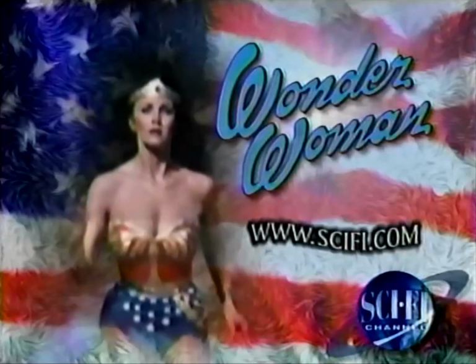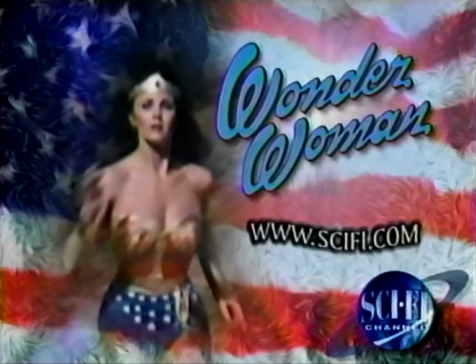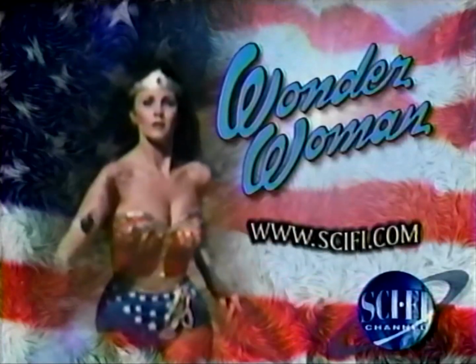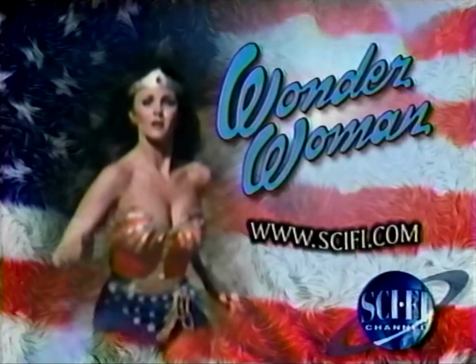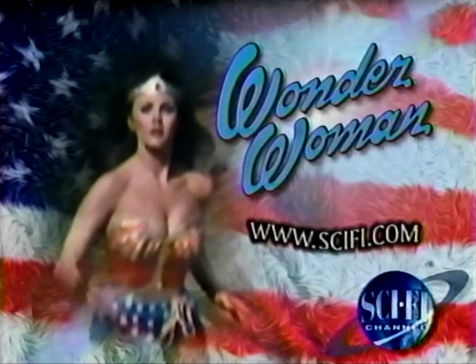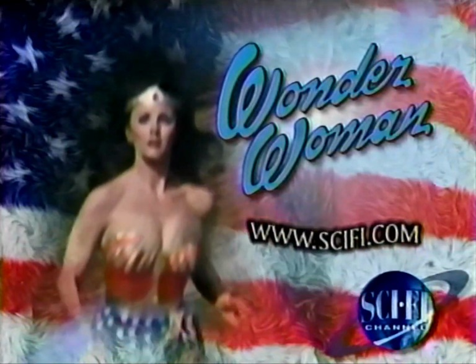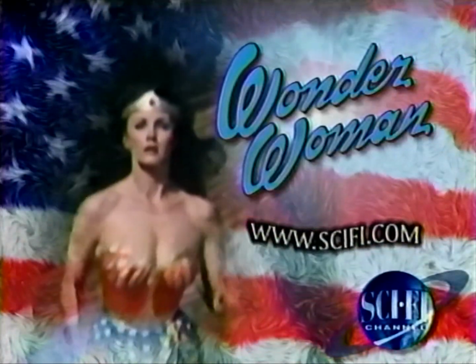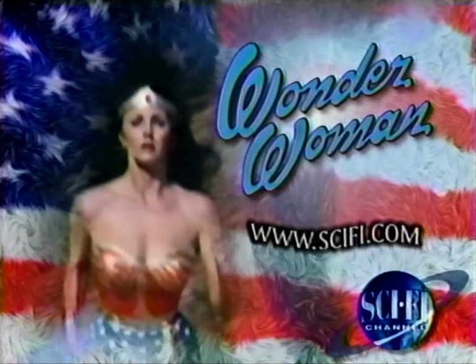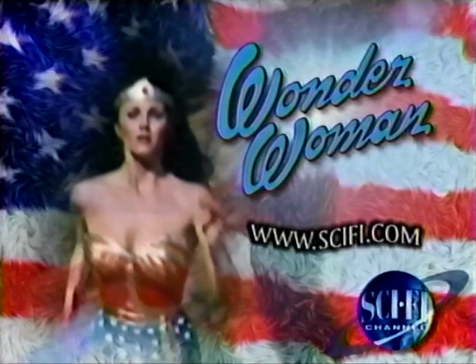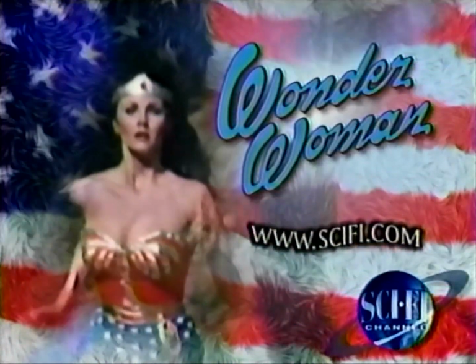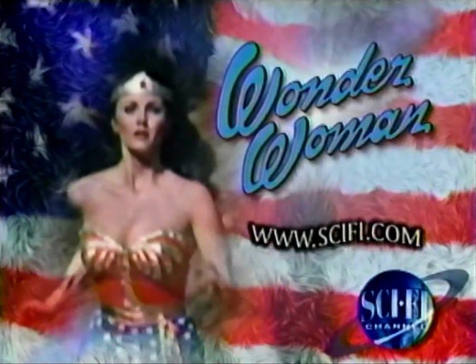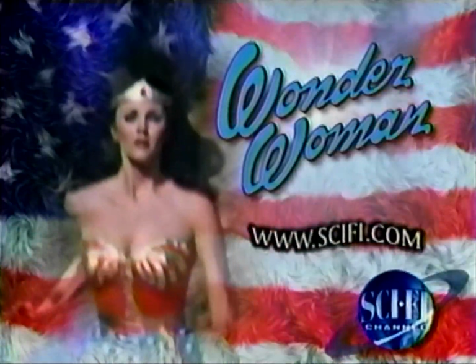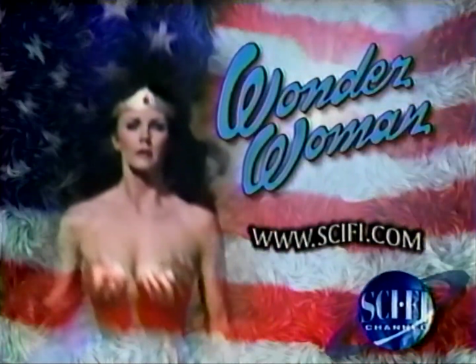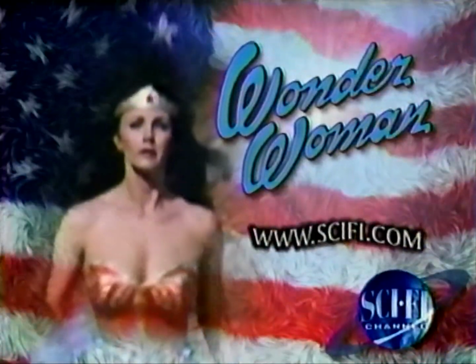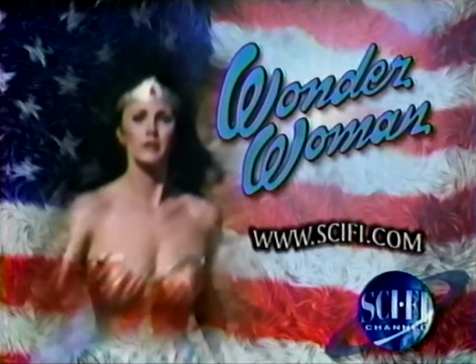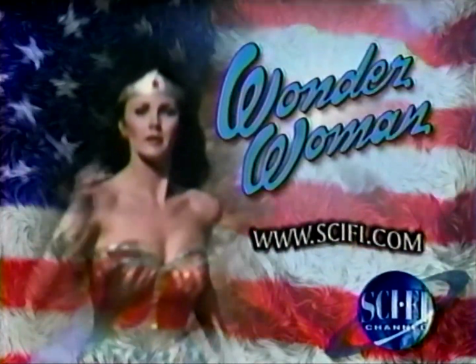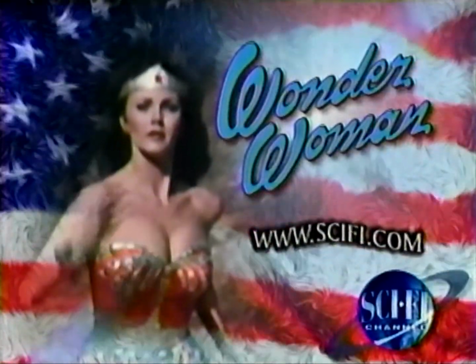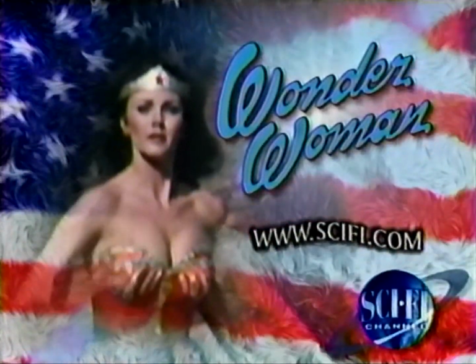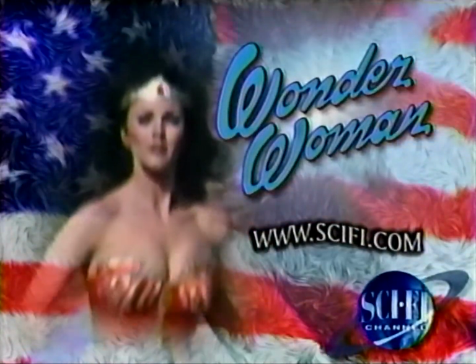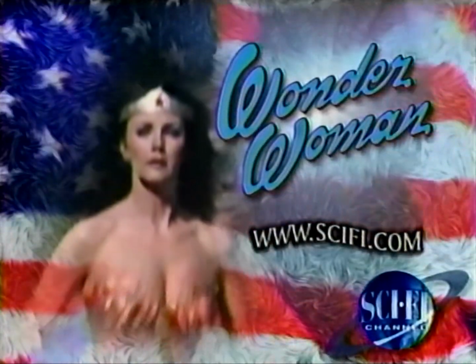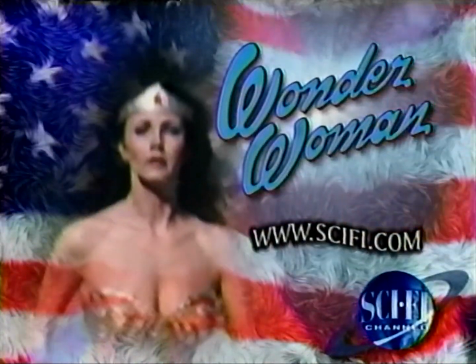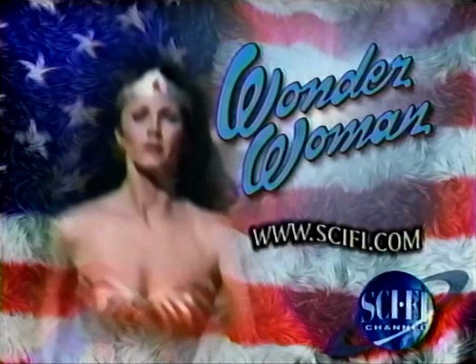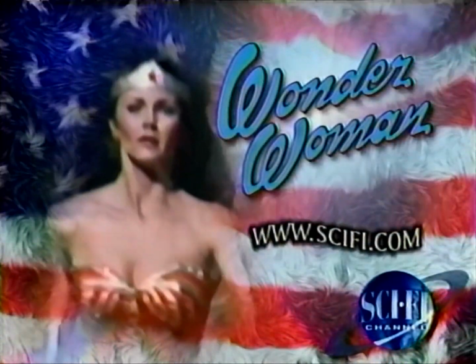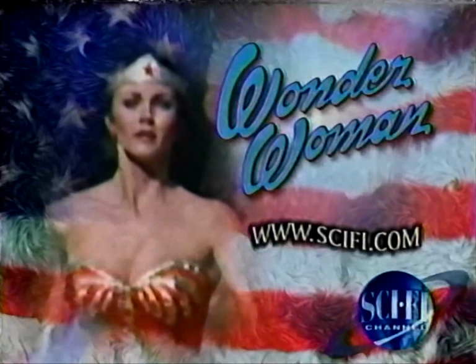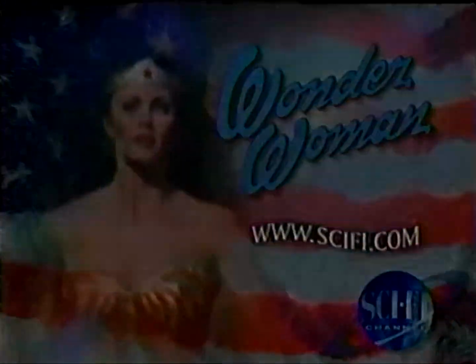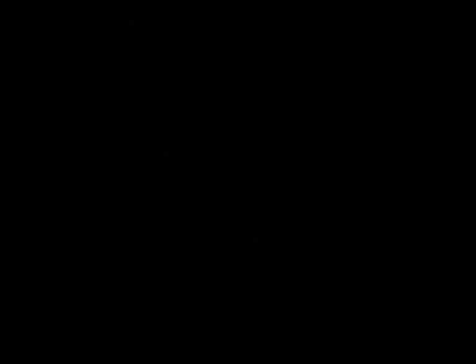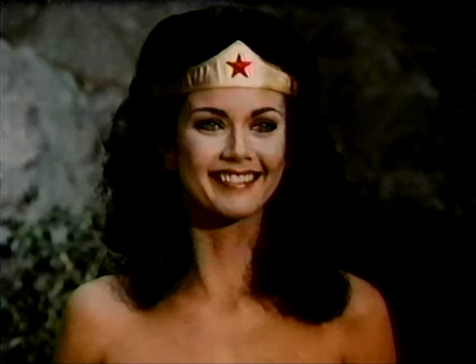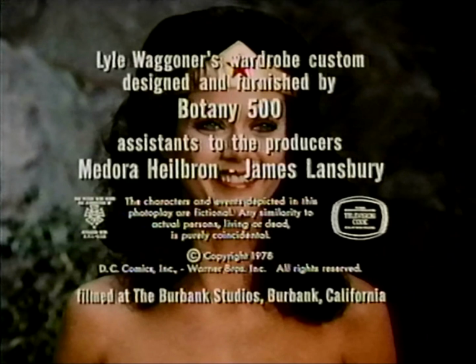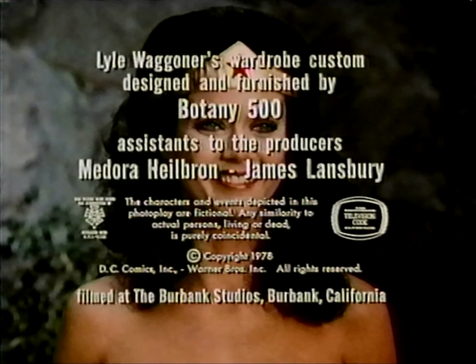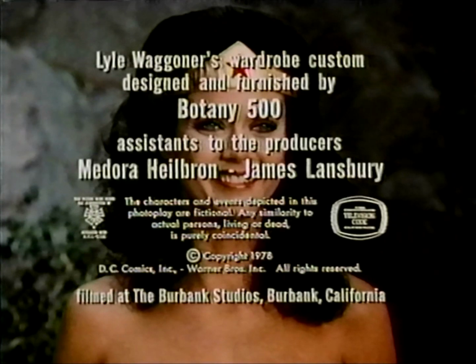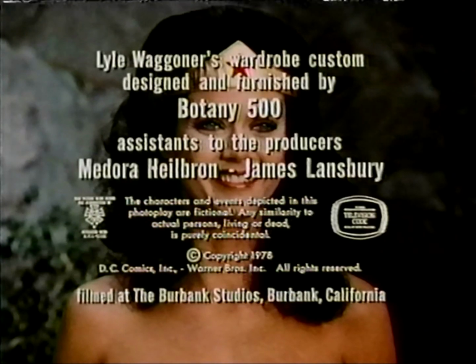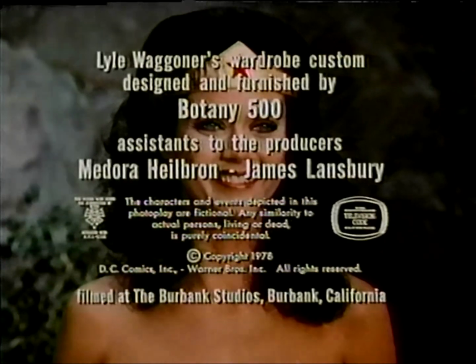We now return to Wonder Woman on the Sci-Fi Channel. Wonder Woman!